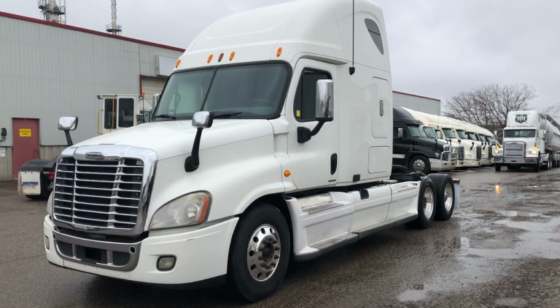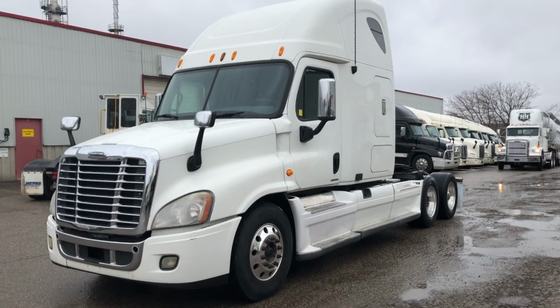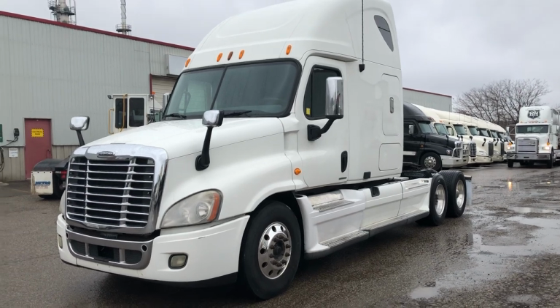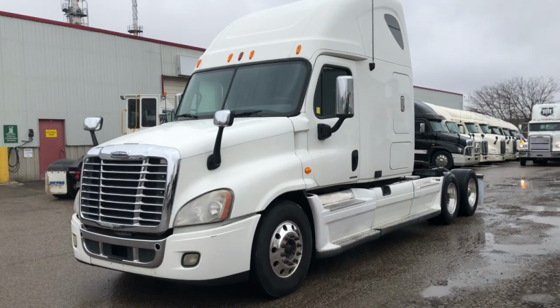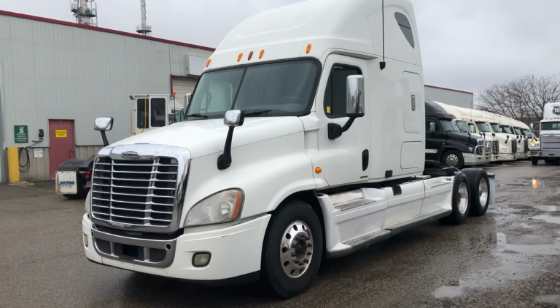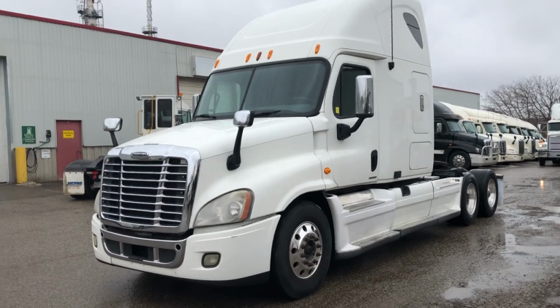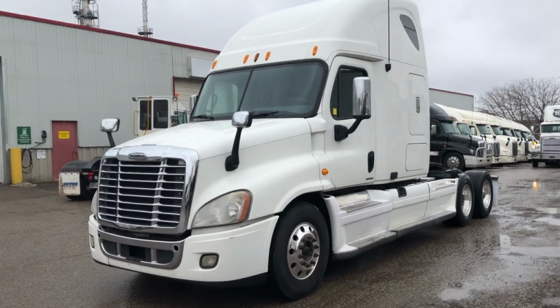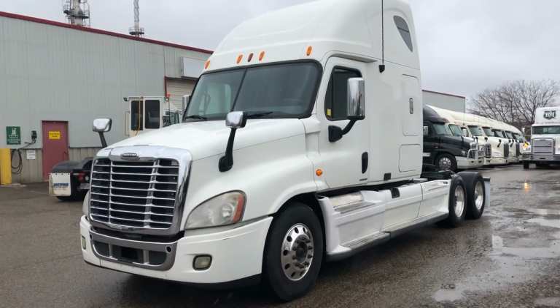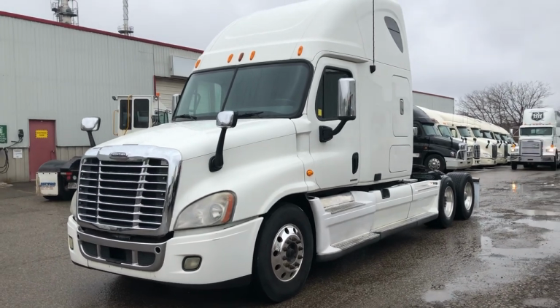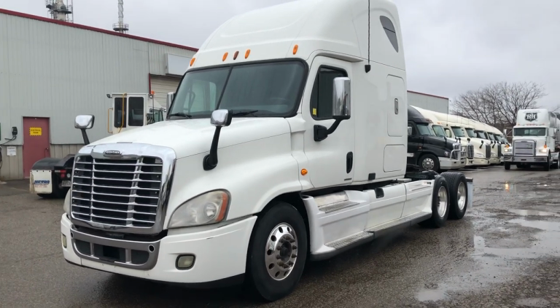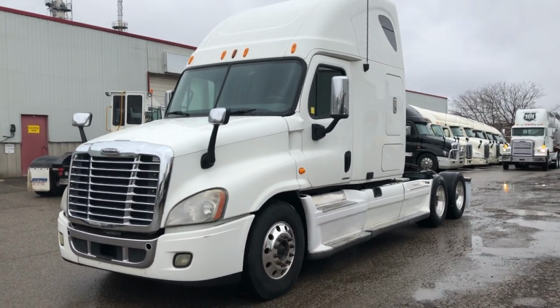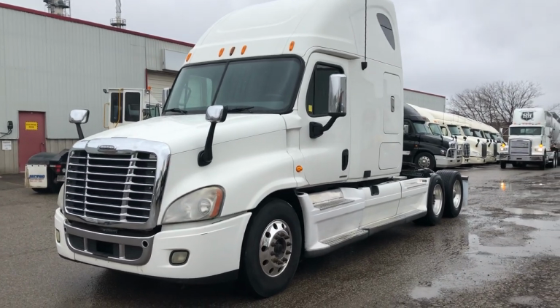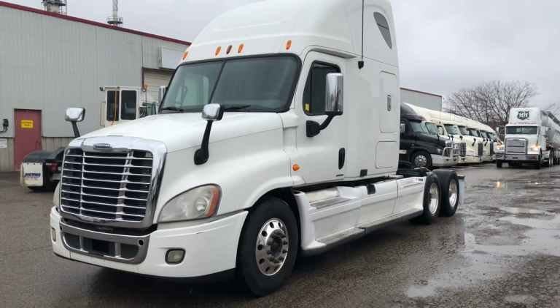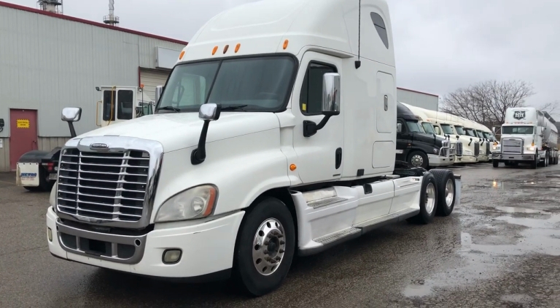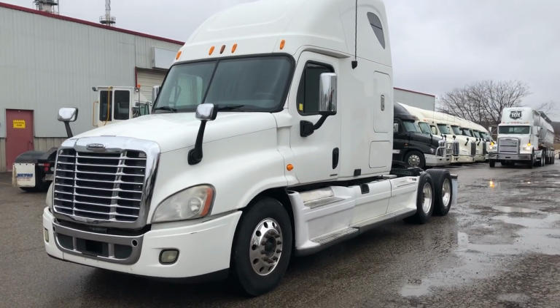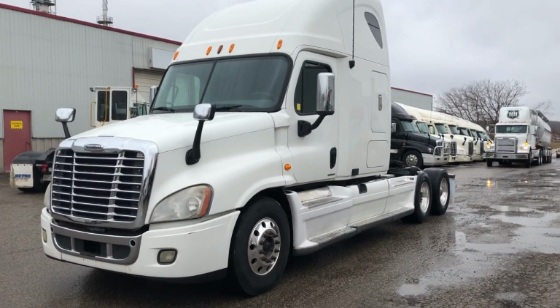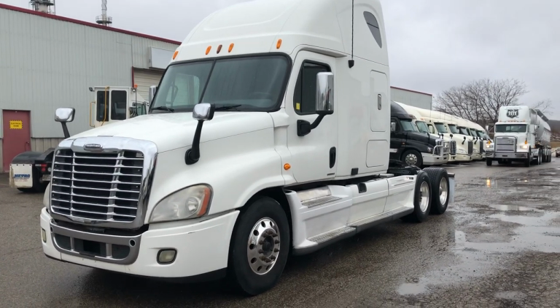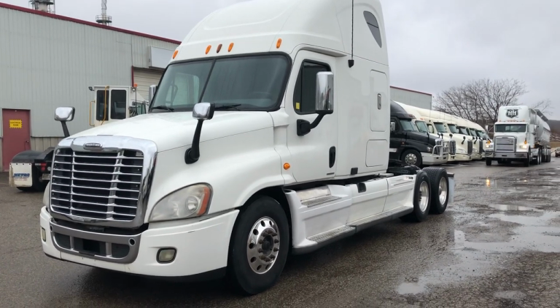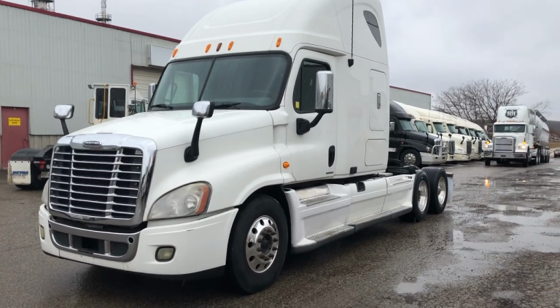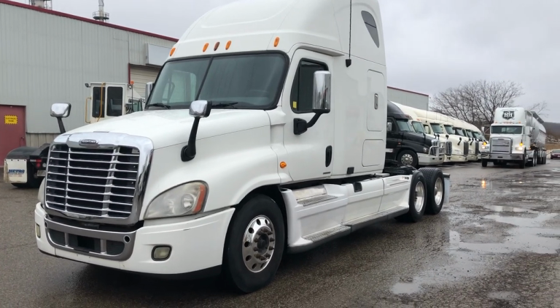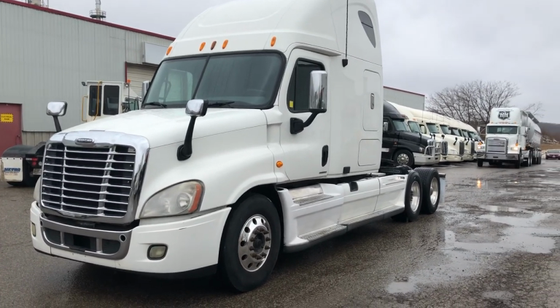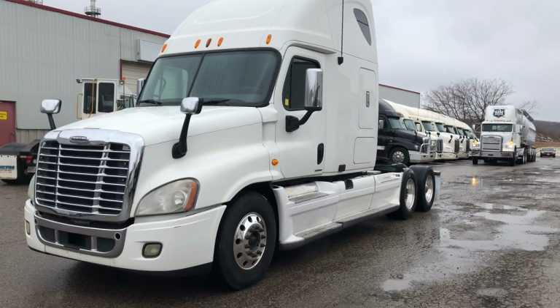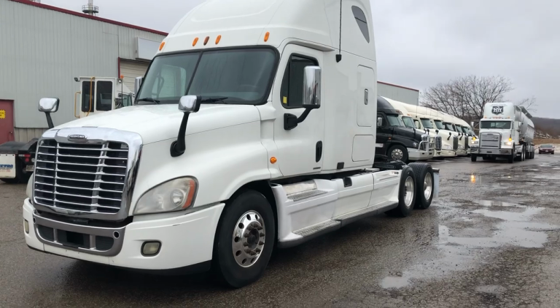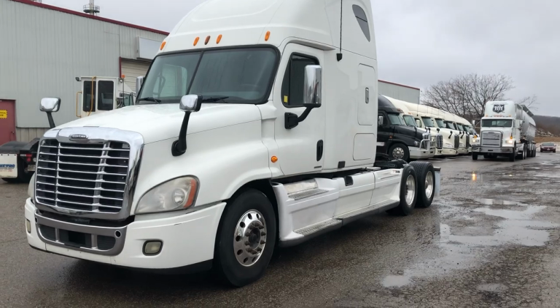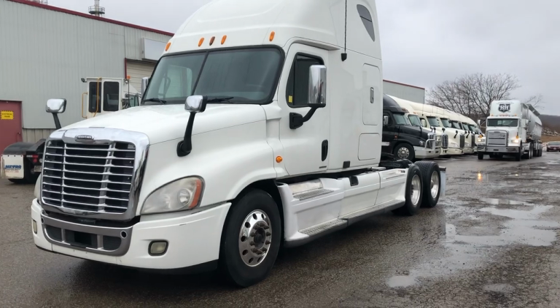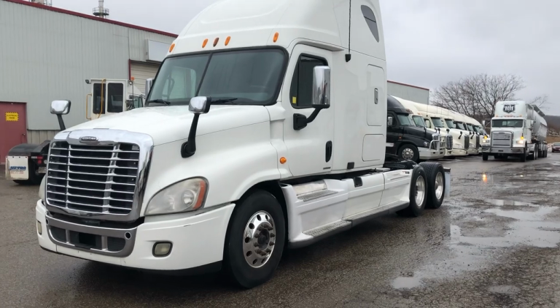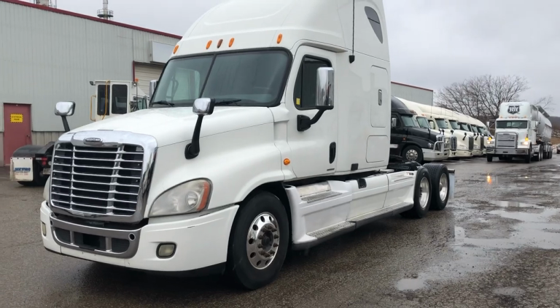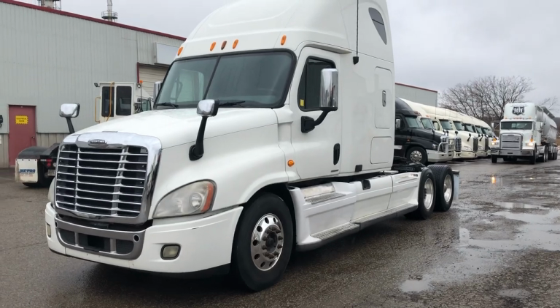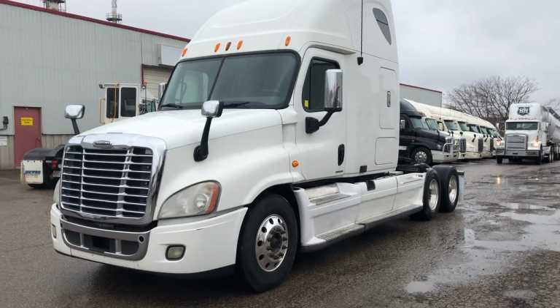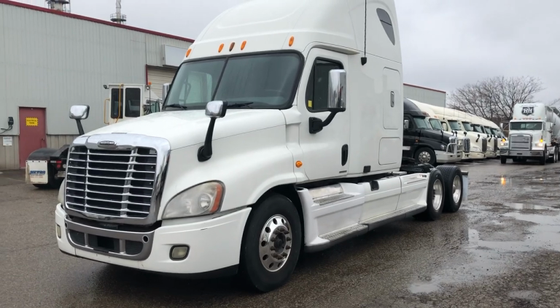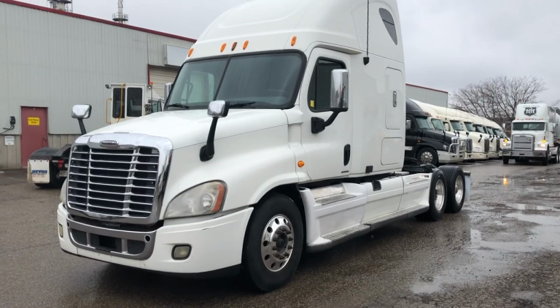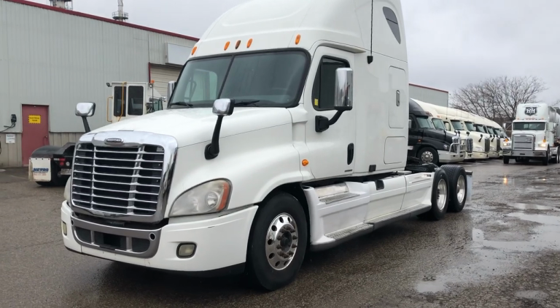Good afternoon, this is Rob with Next Truck Sales and I want to introduce you to our 2009 Cascadia.